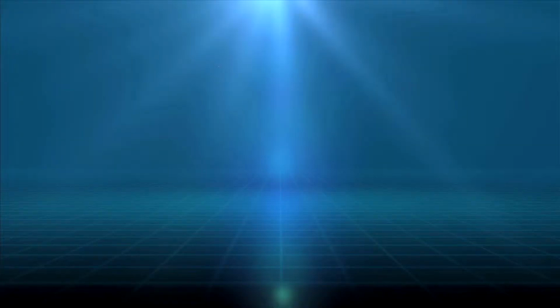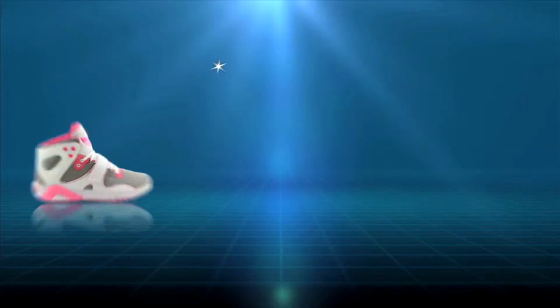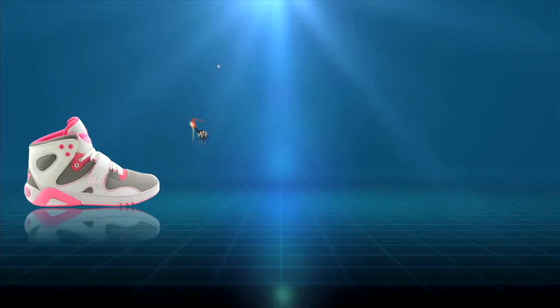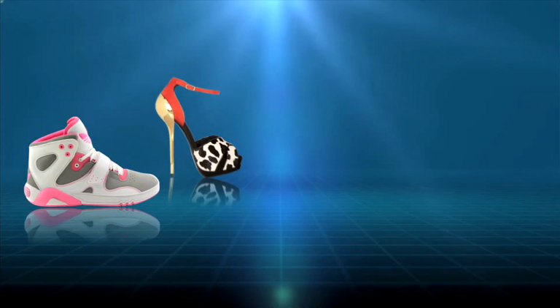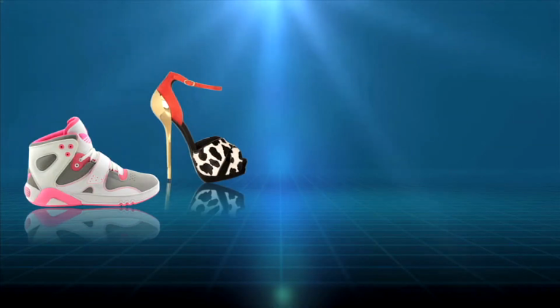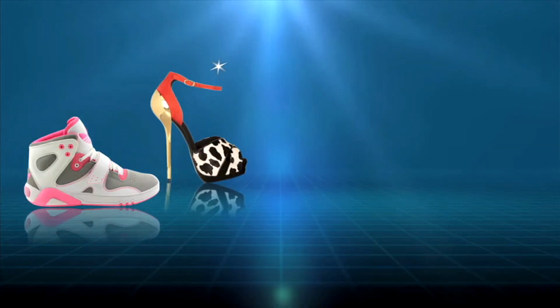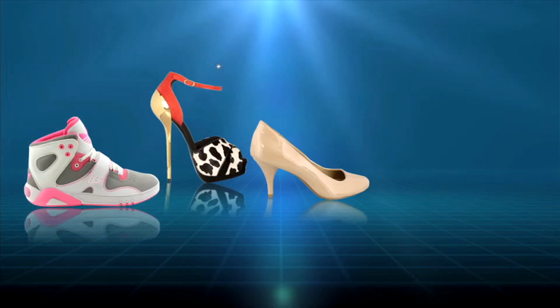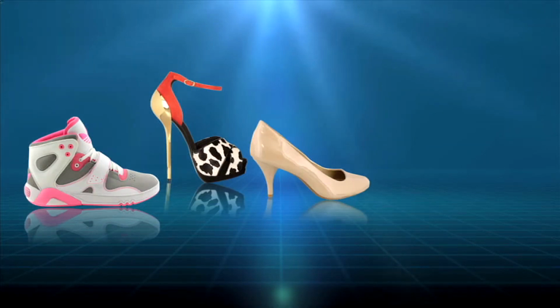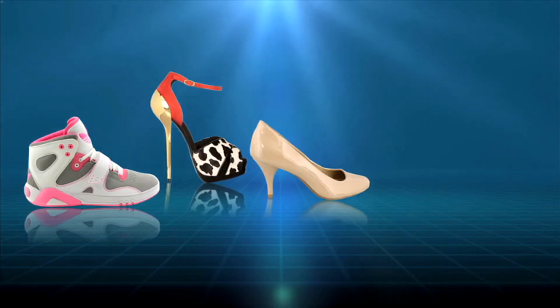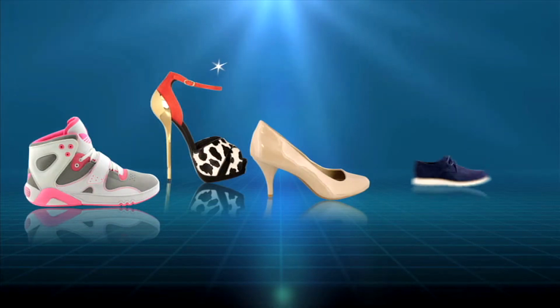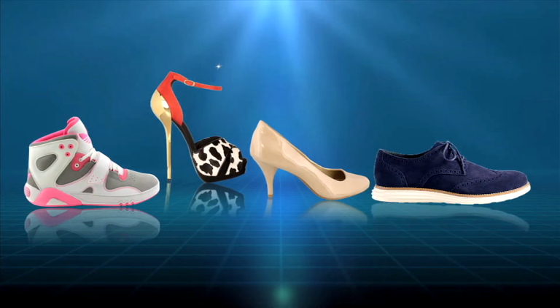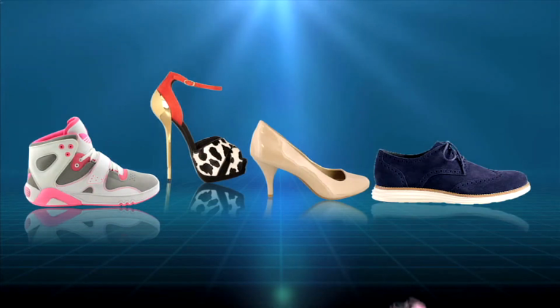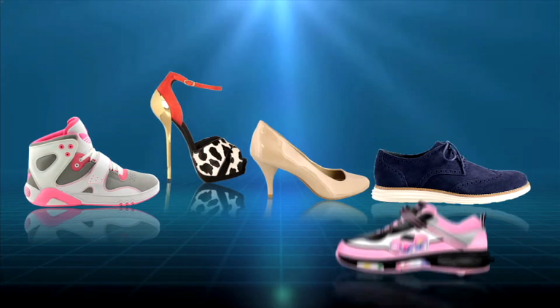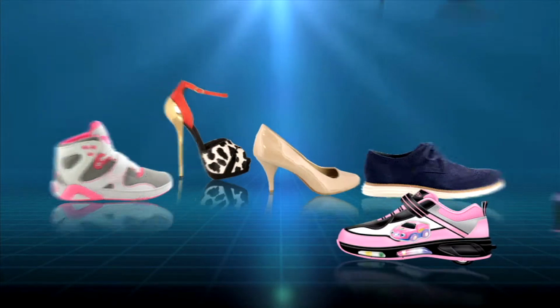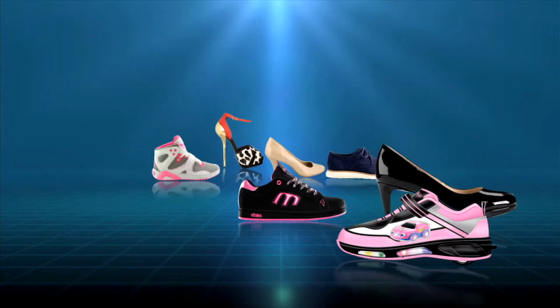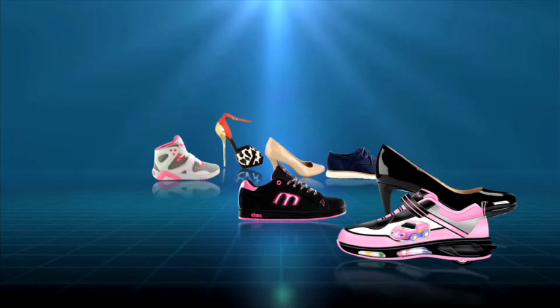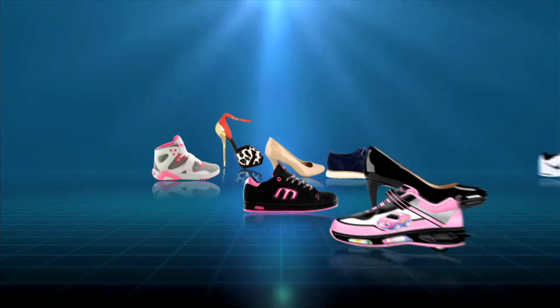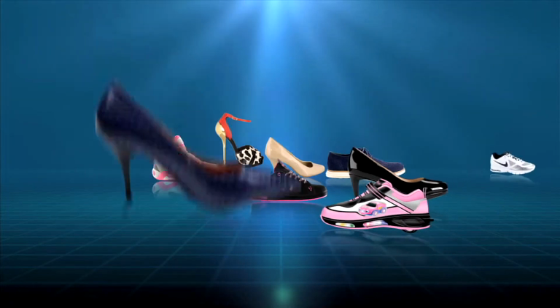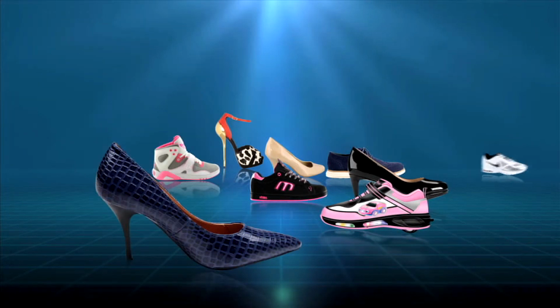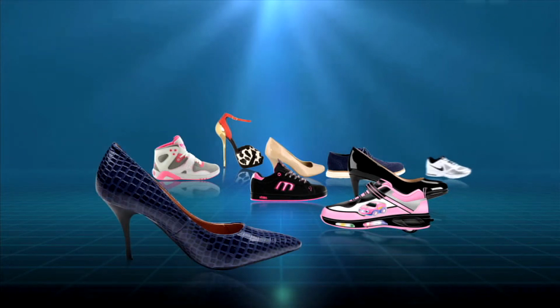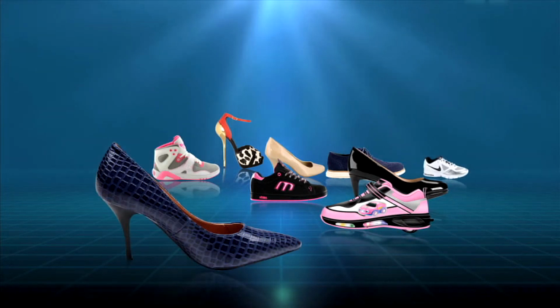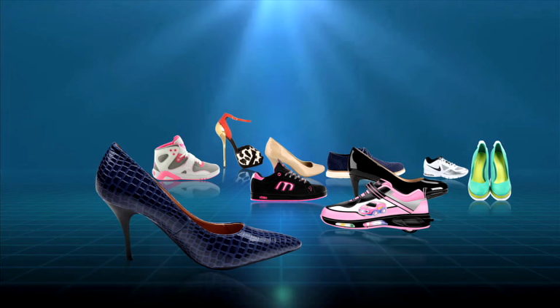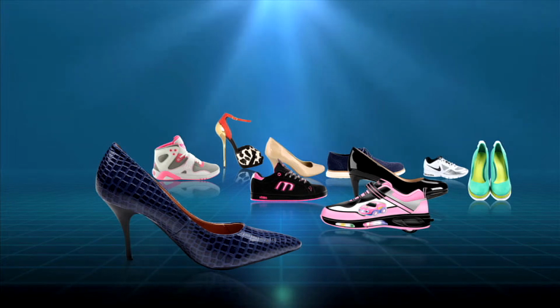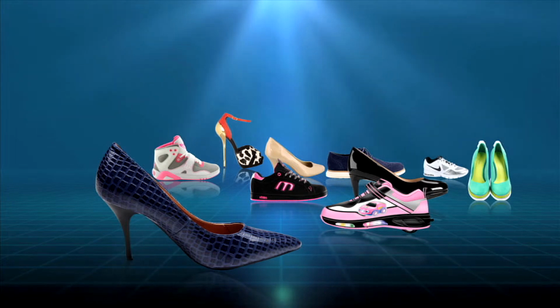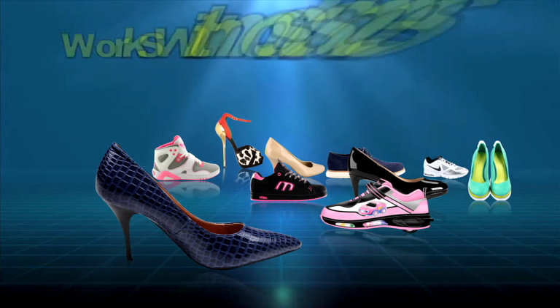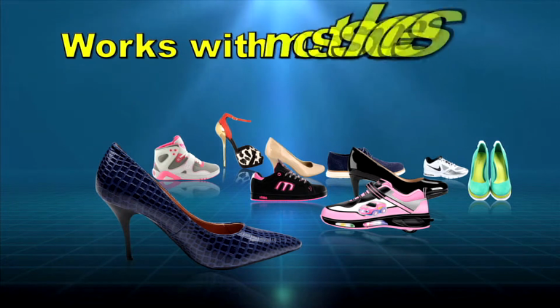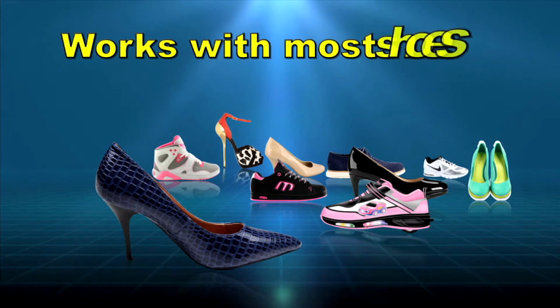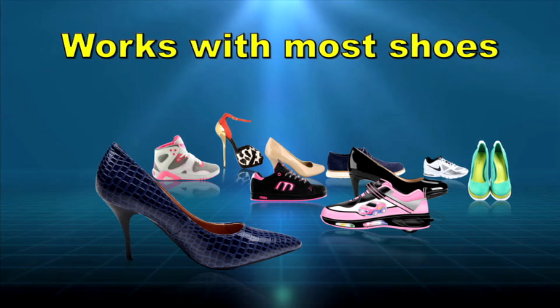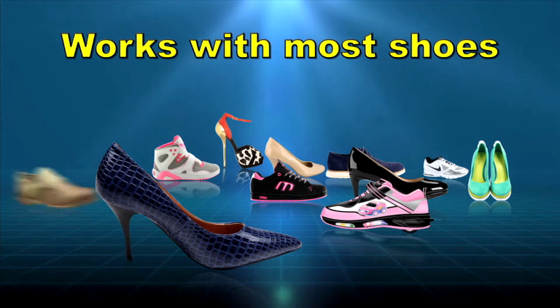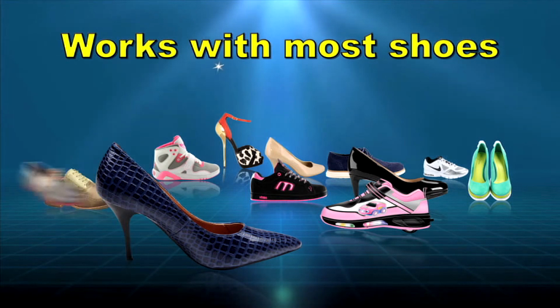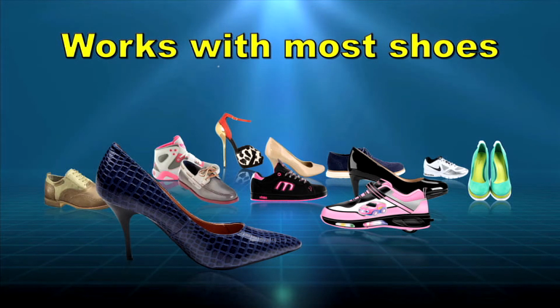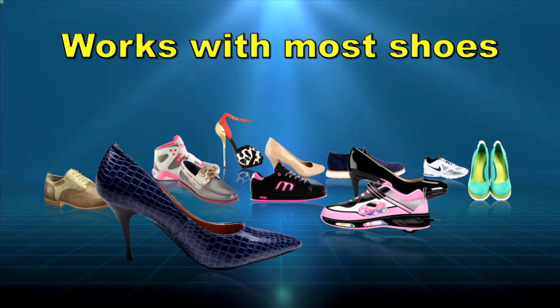Sneakers, stilettos, dress shoes, men's shoes, kids shoes, even high heels — Bye Bye Blisters will work on almost any type of shoe. So no more throwing expensive shoes away because they don't fit.